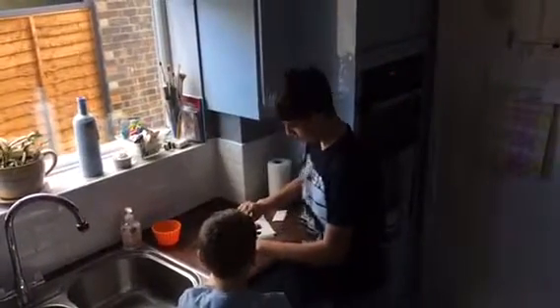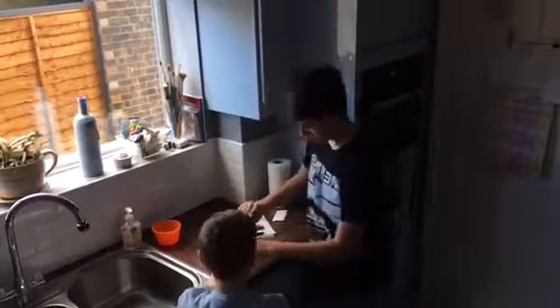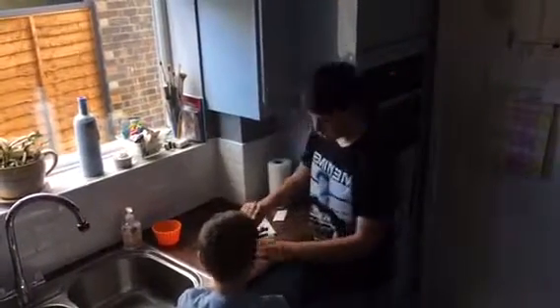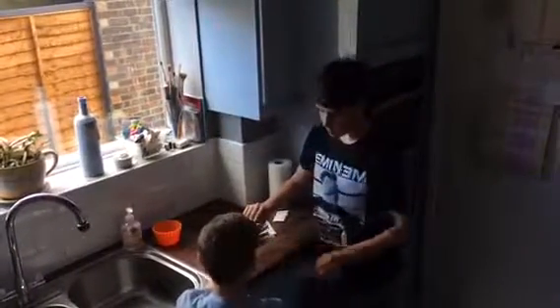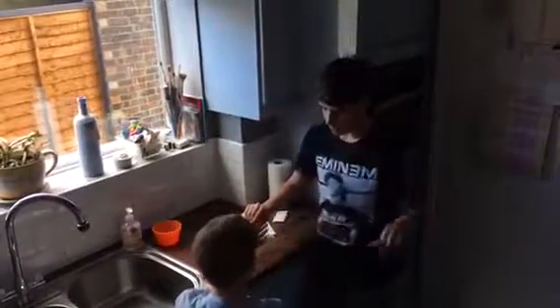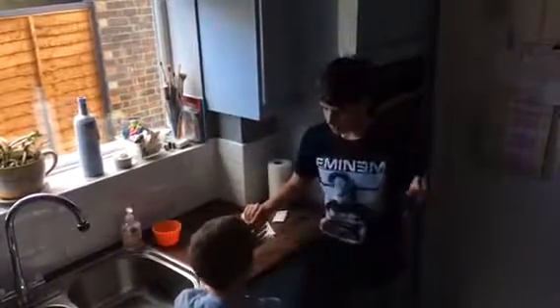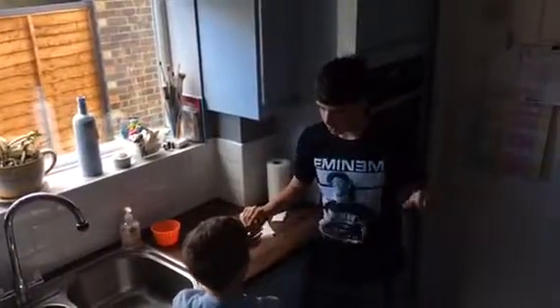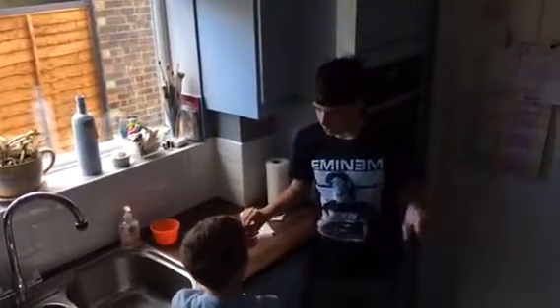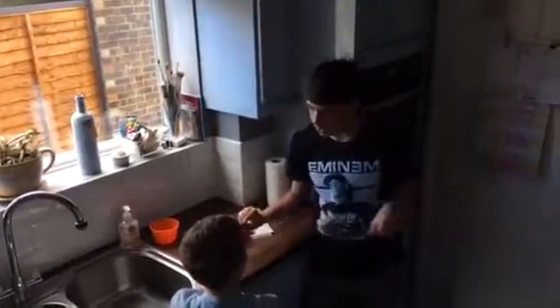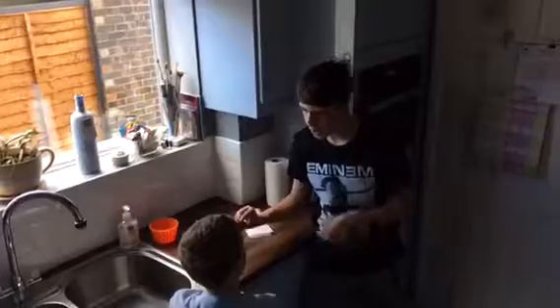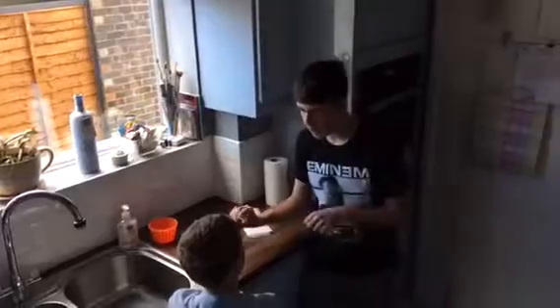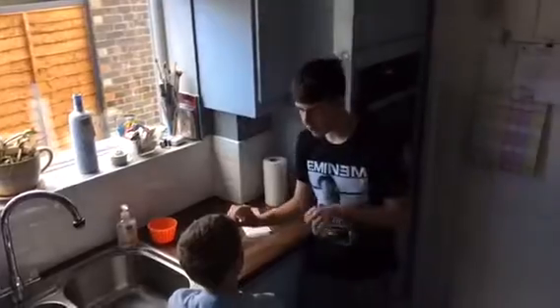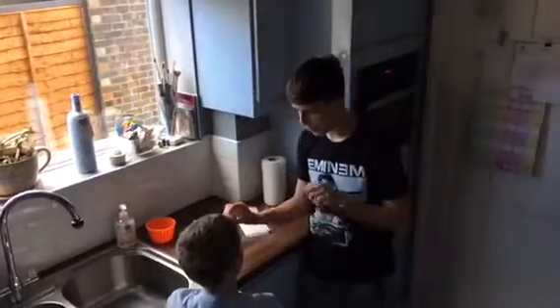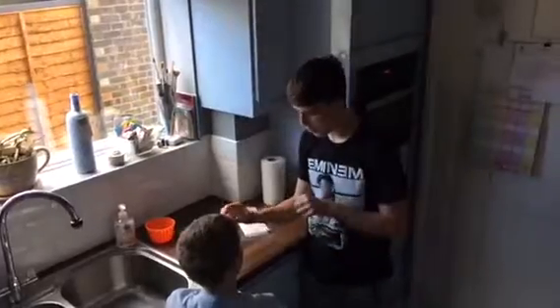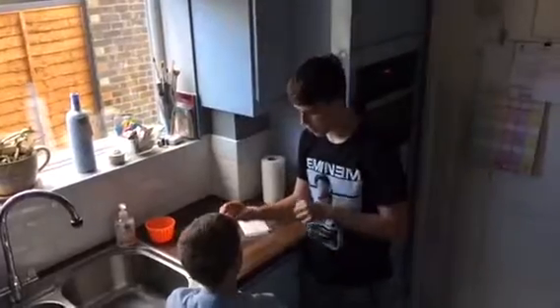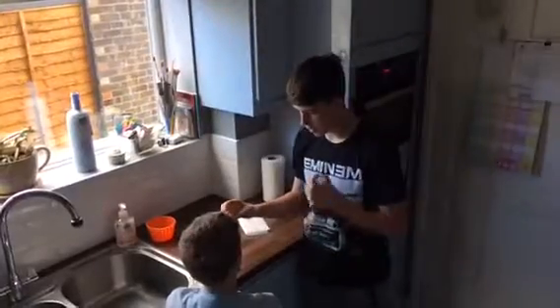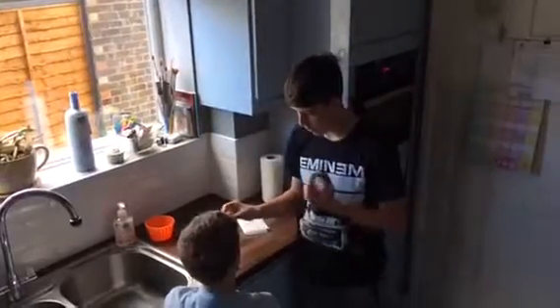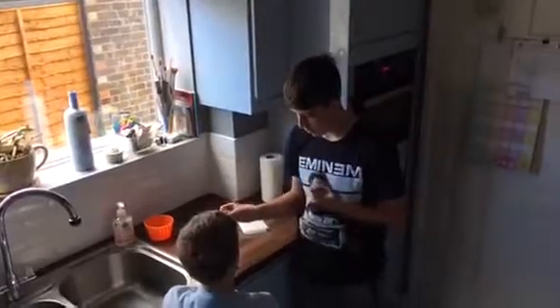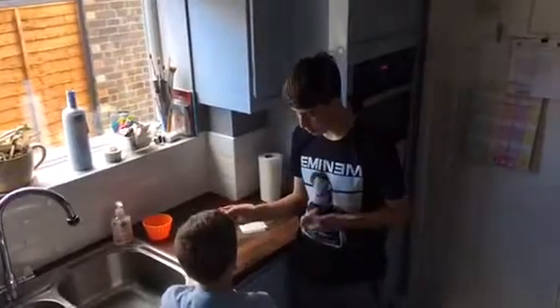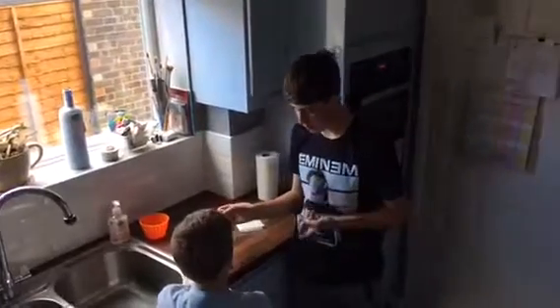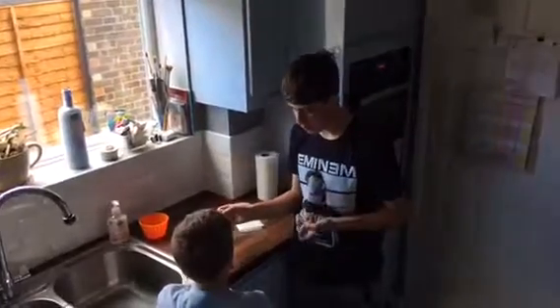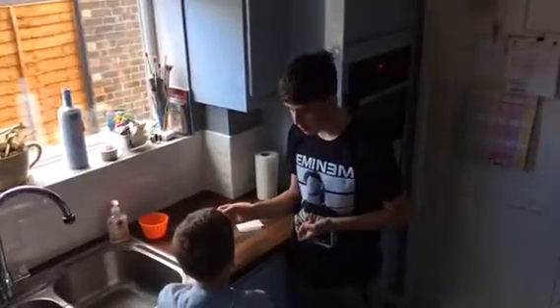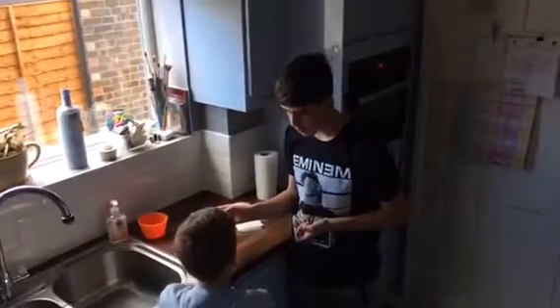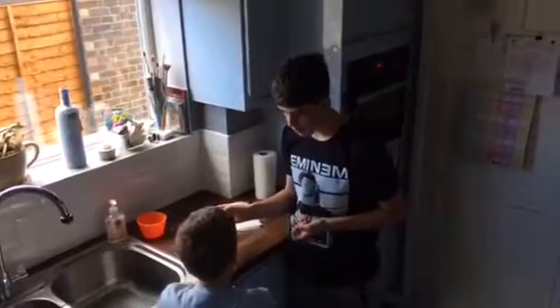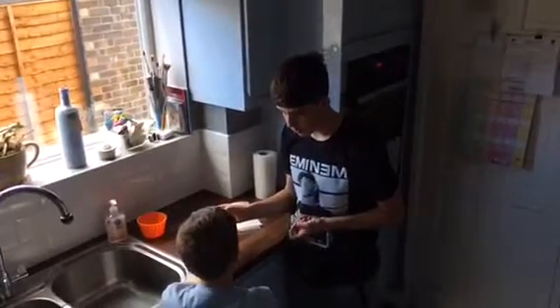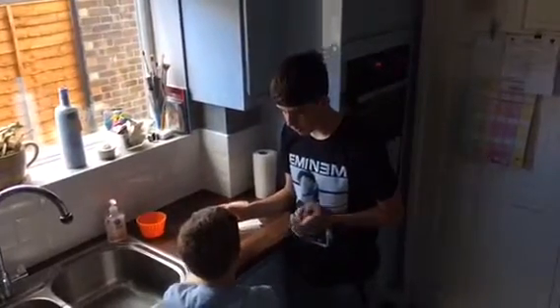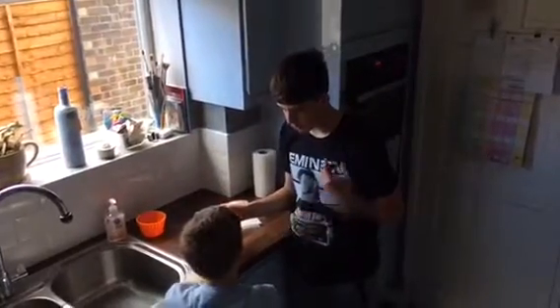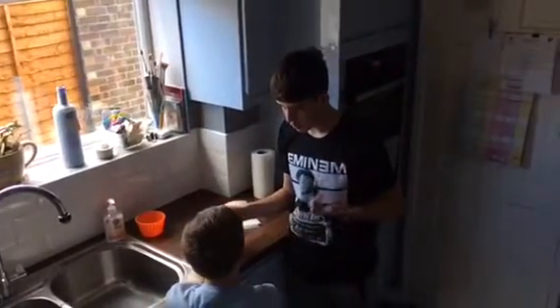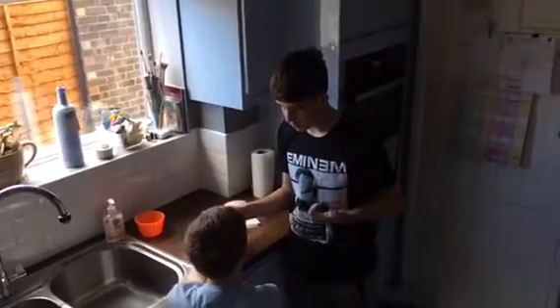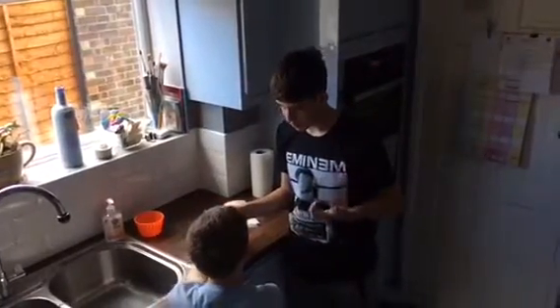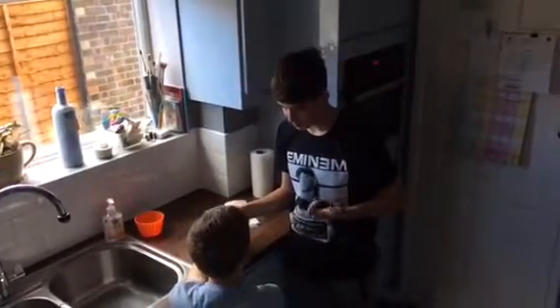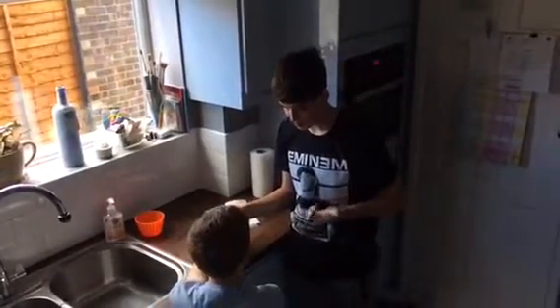Next time when you use a knife, remember to have a parent with you, or just ask the parents to do it themselves.